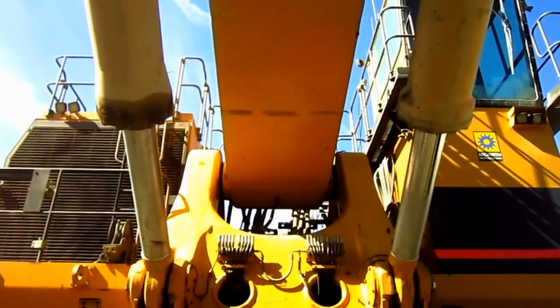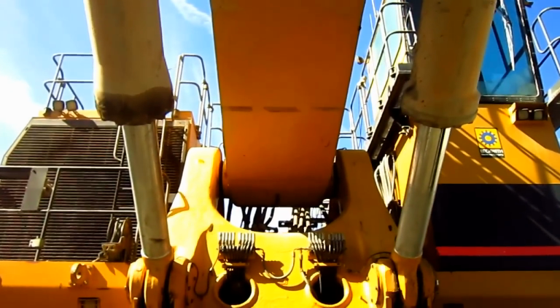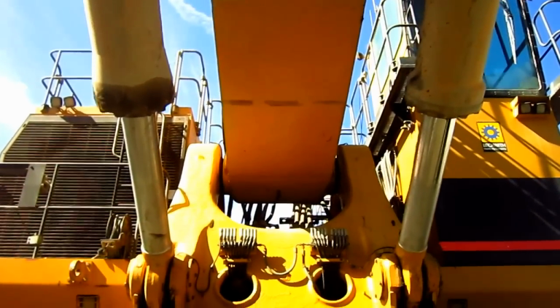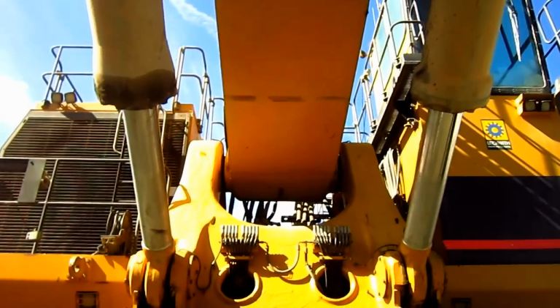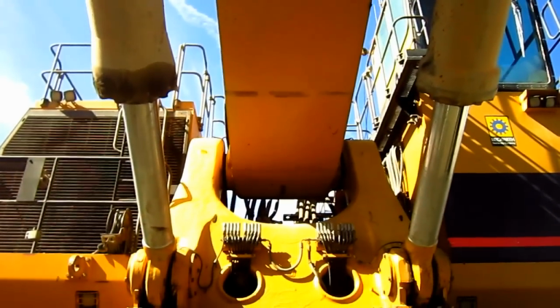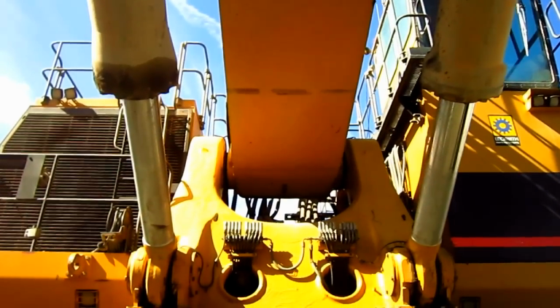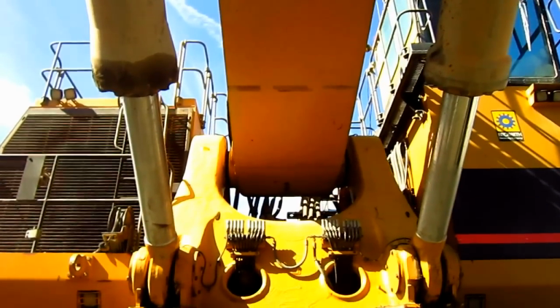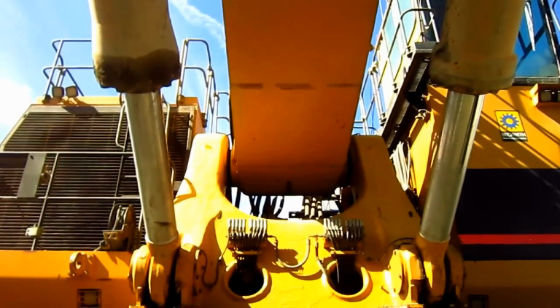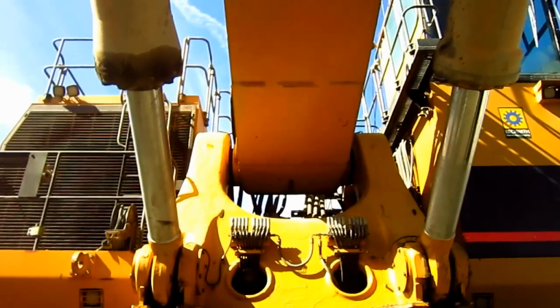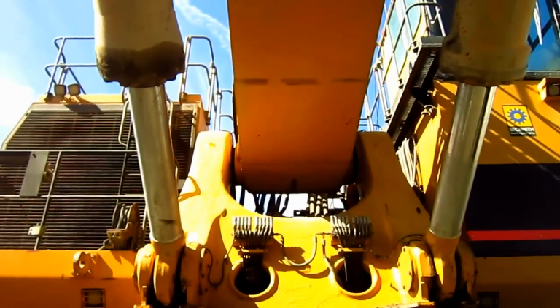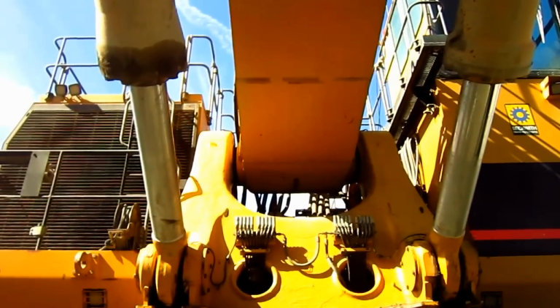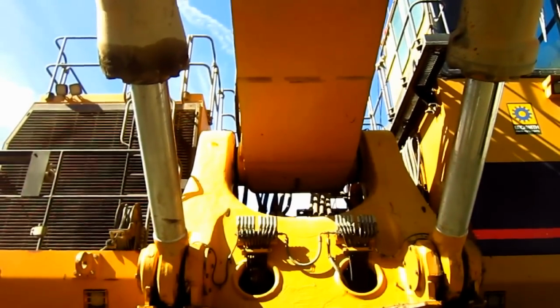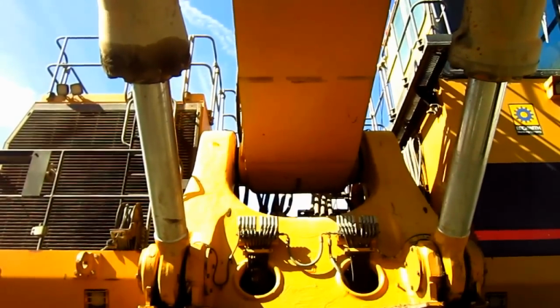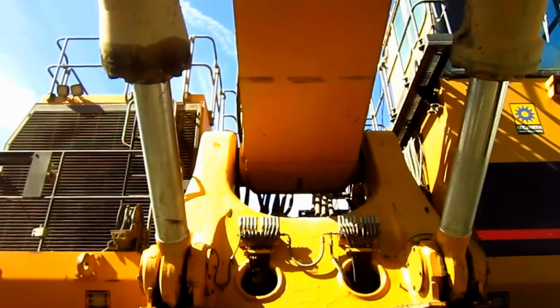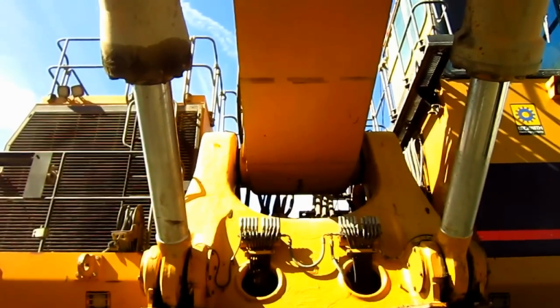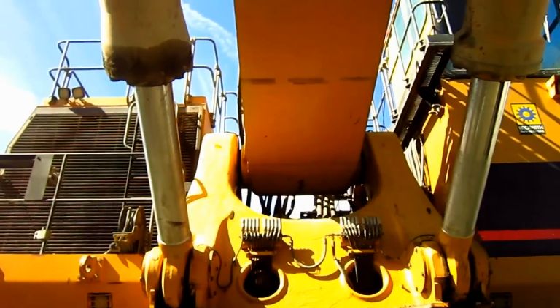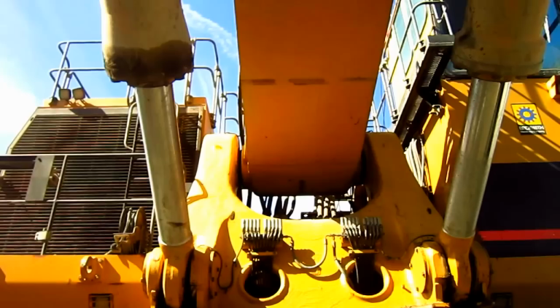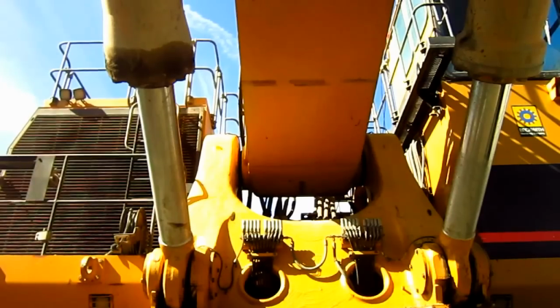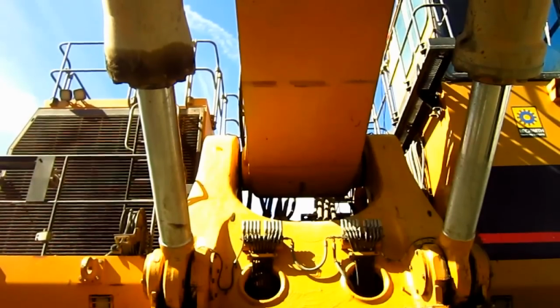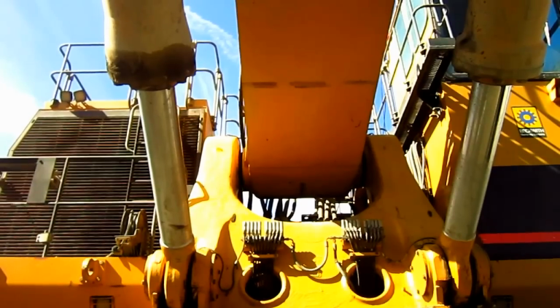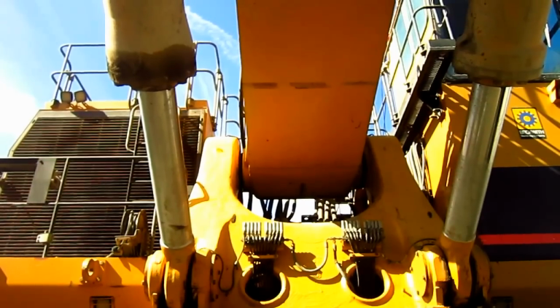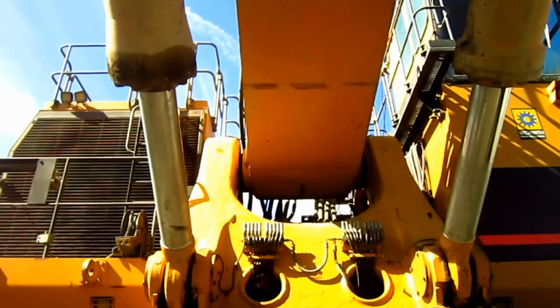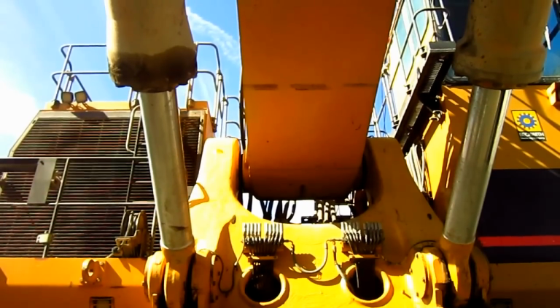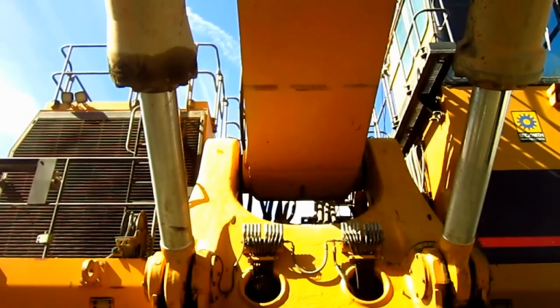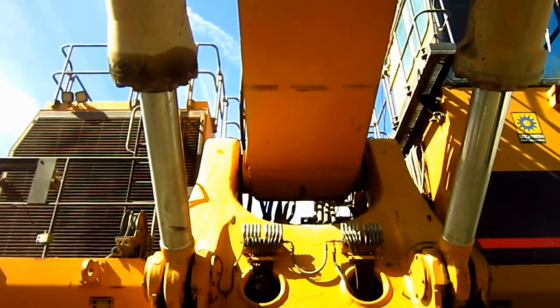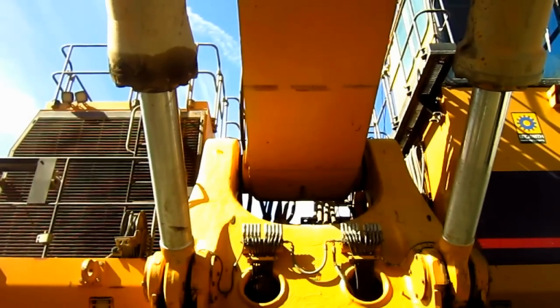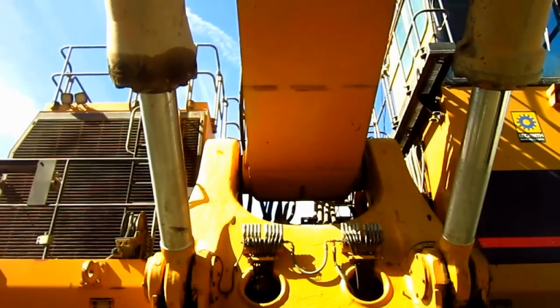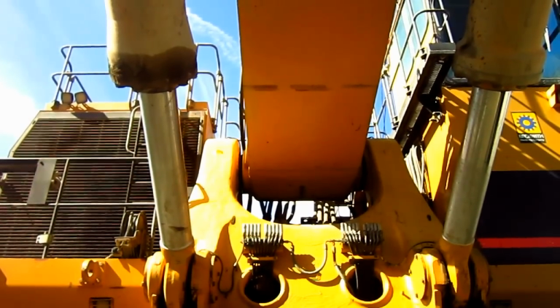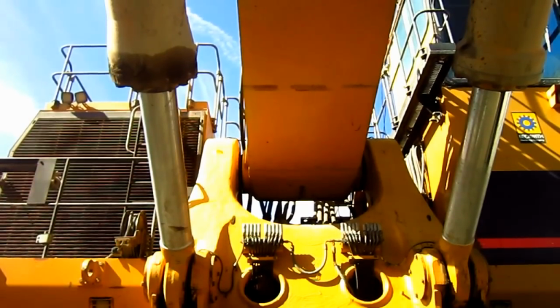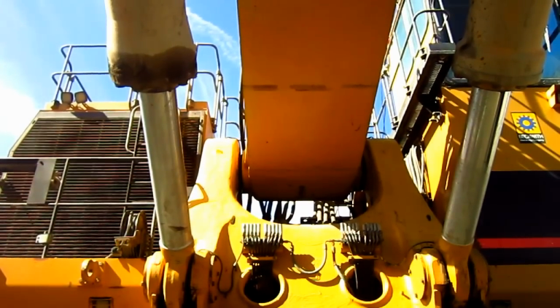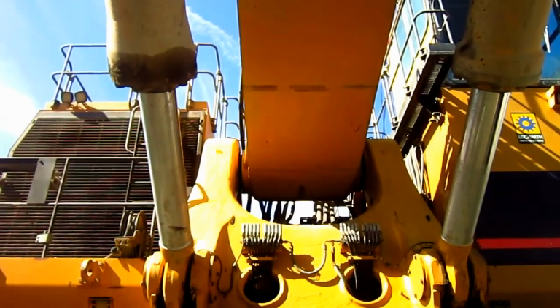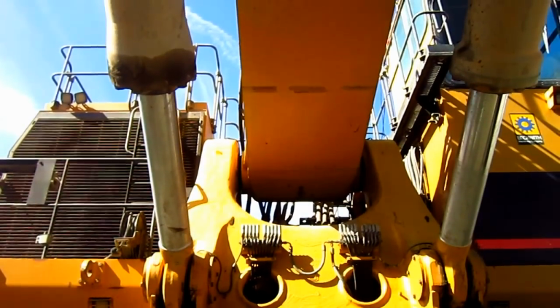Here you can get a good view of where the boom and hoist cylinders pin to the superstructure on the machine.